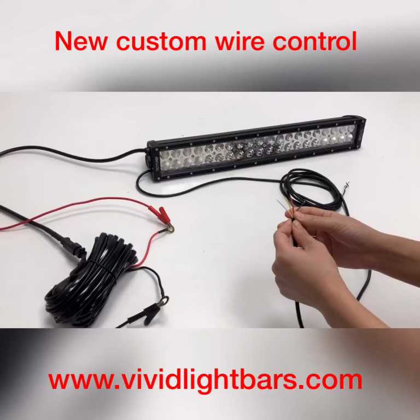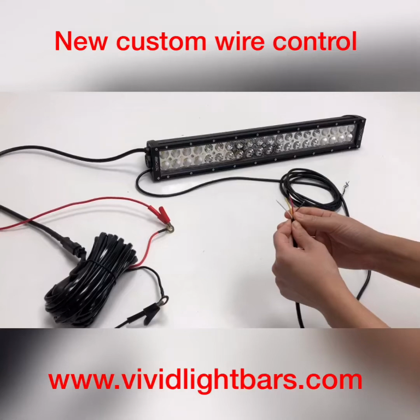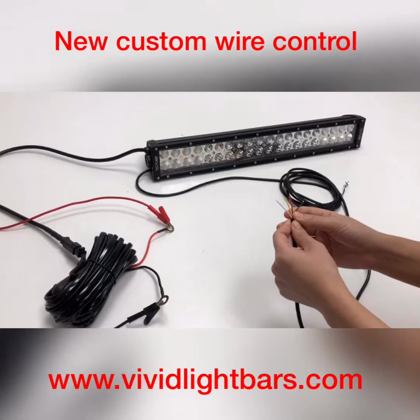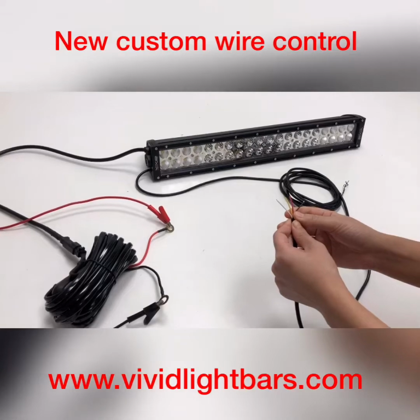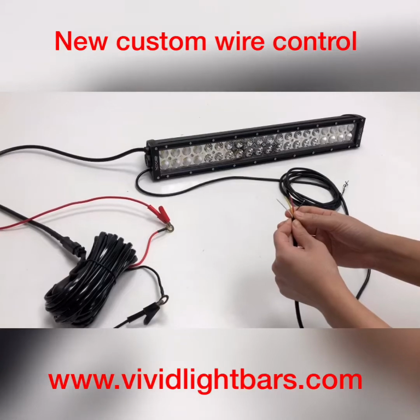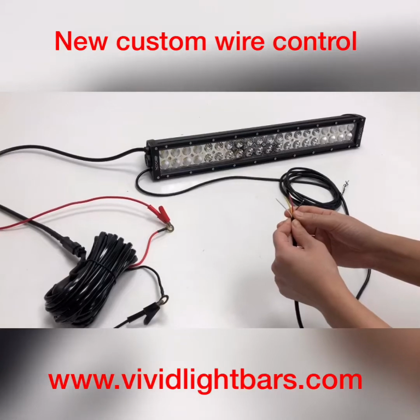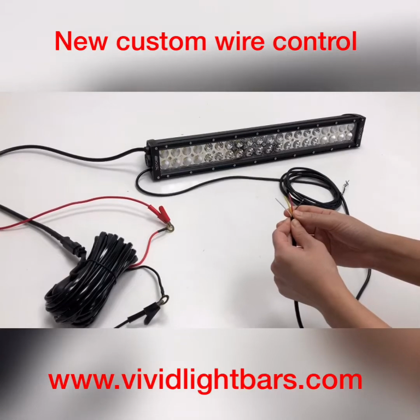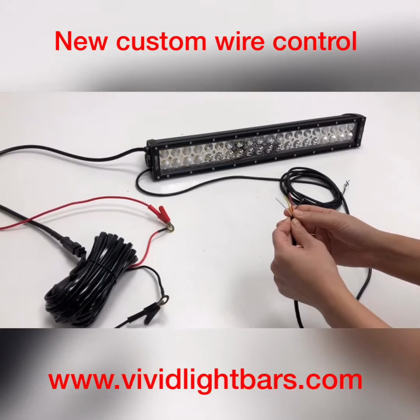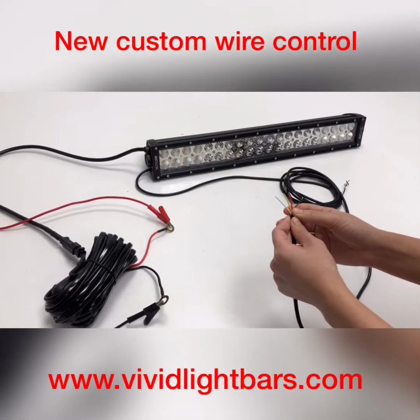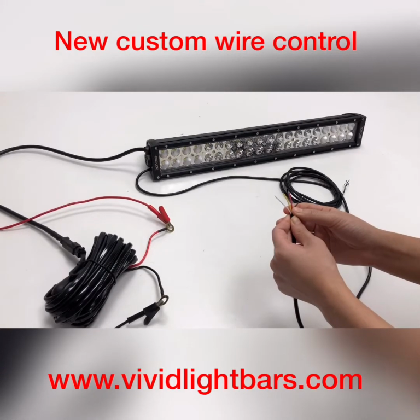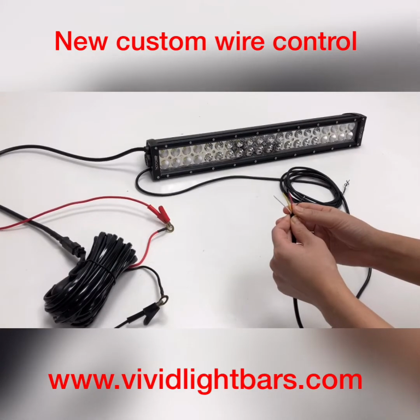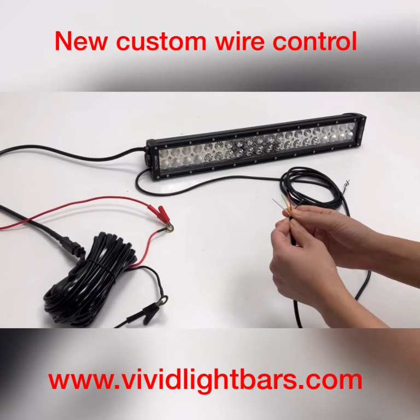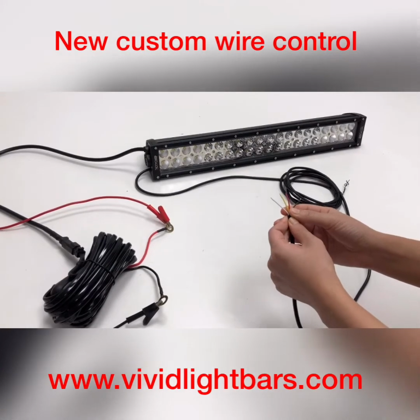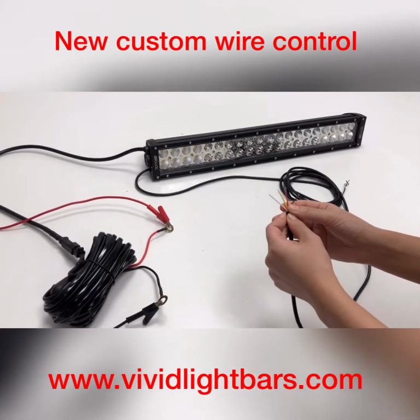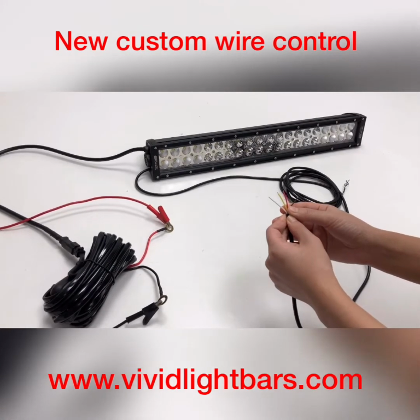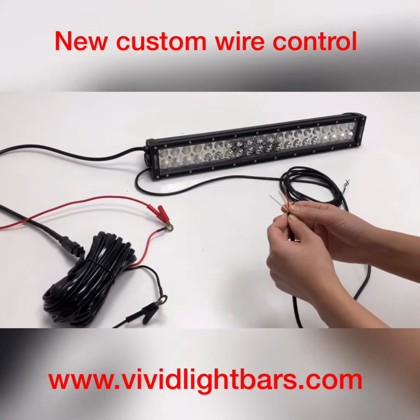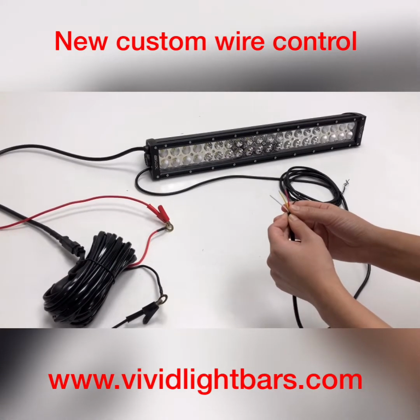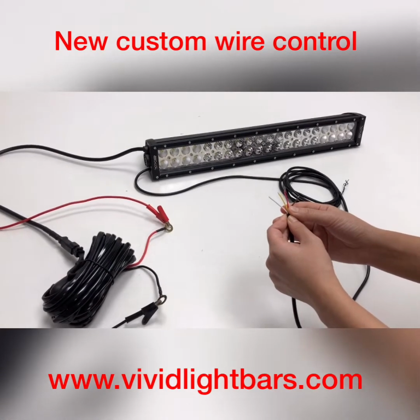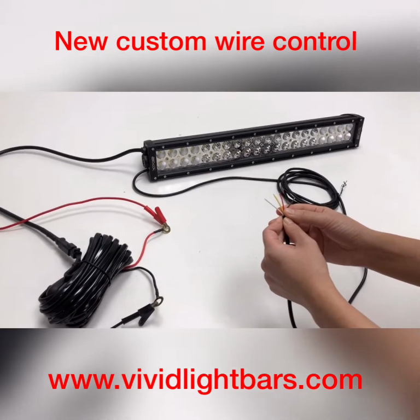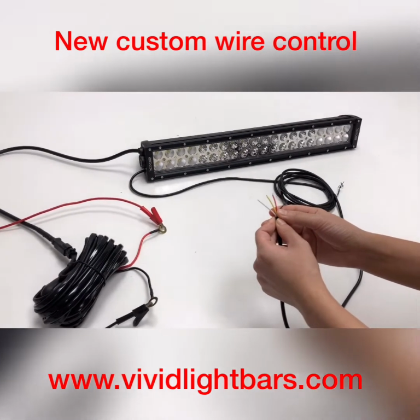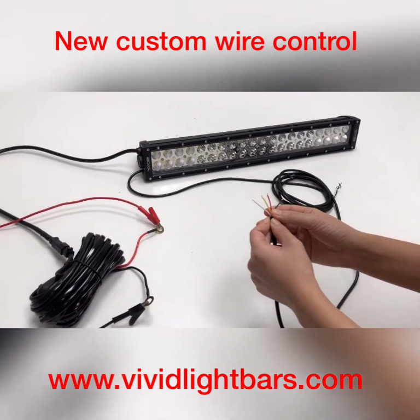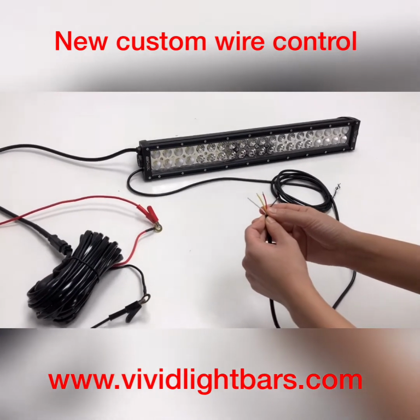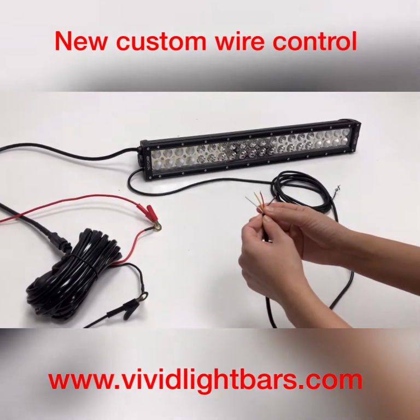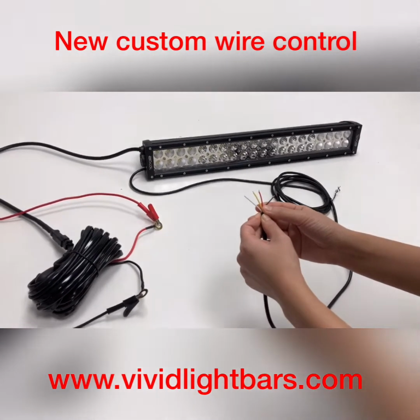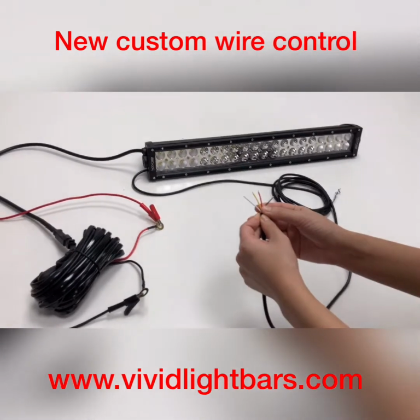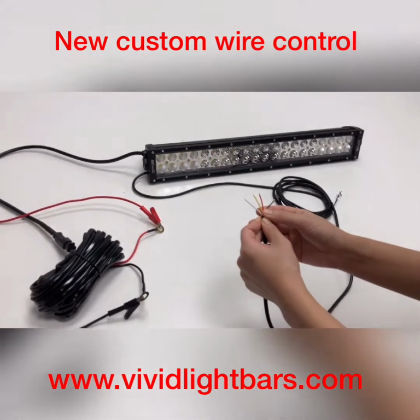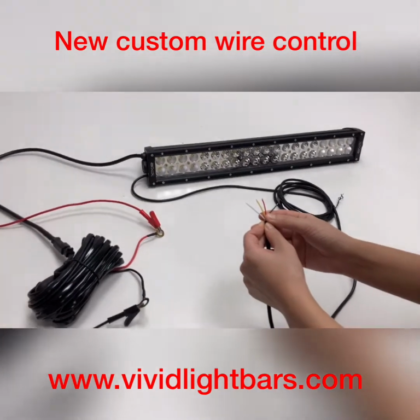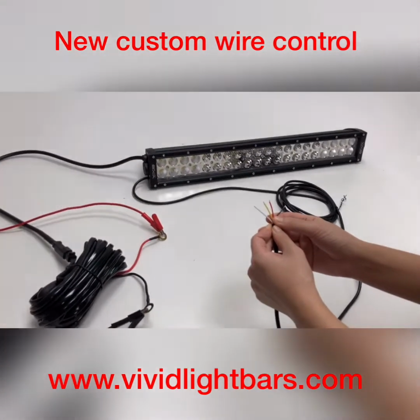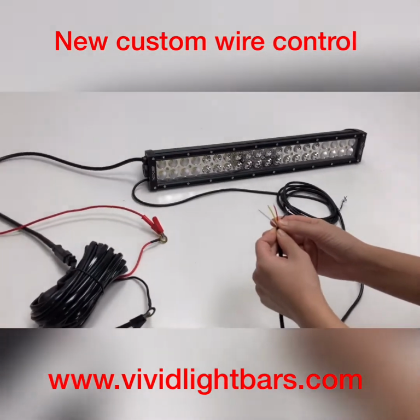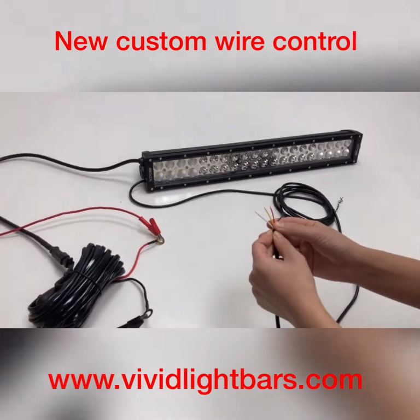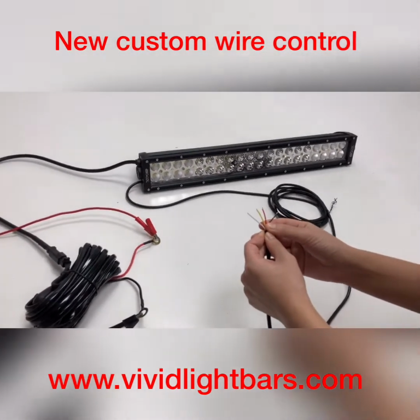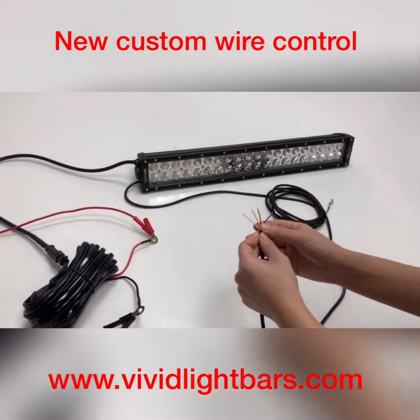This is new costume wire. It has the same function as our wireless remote.